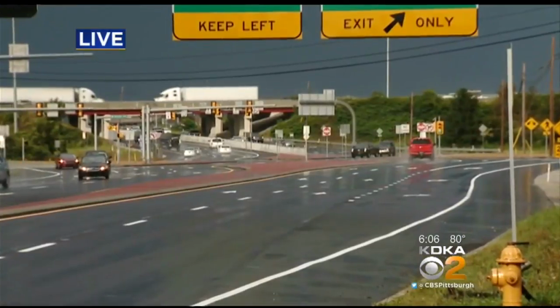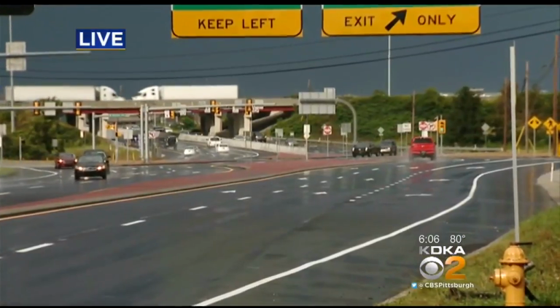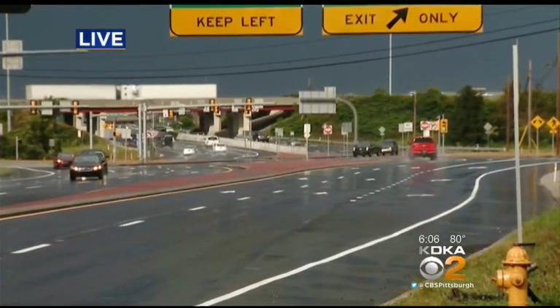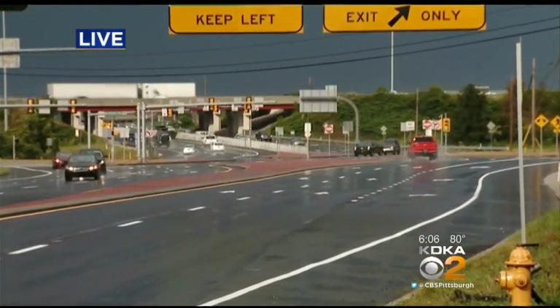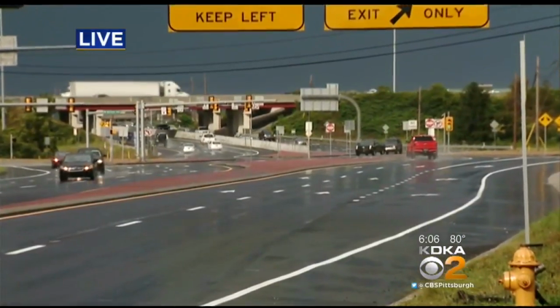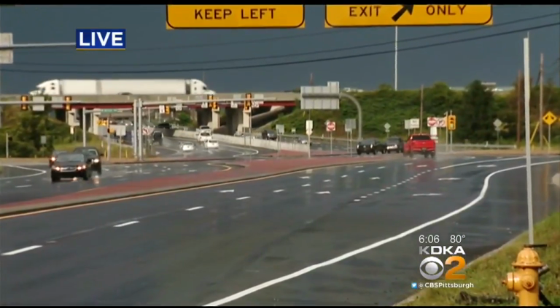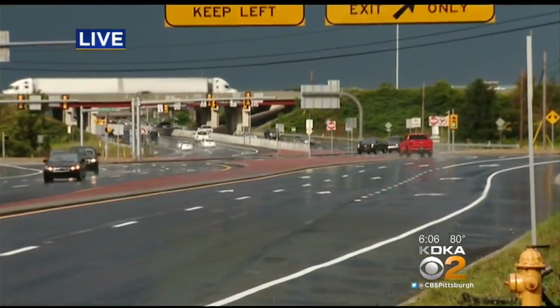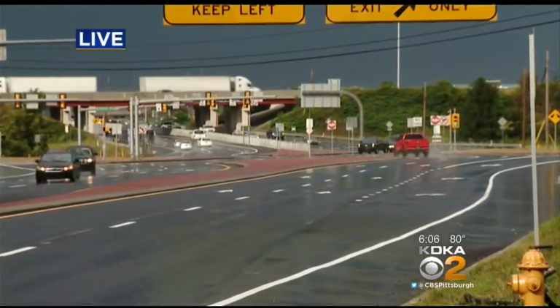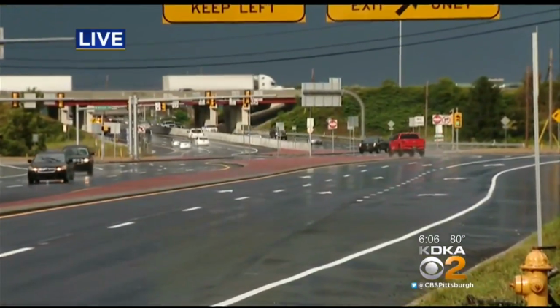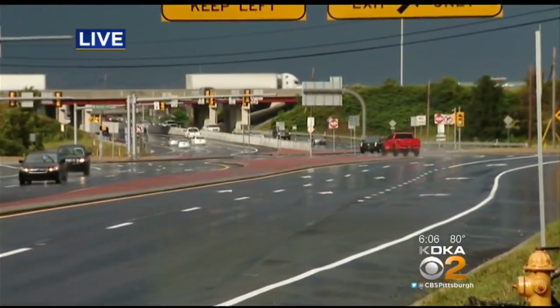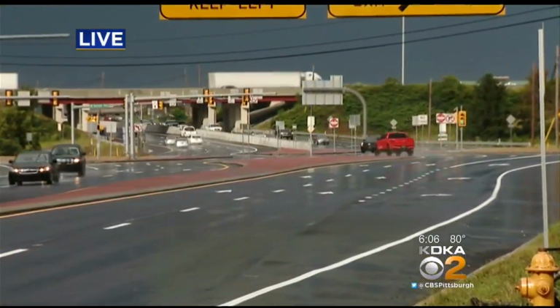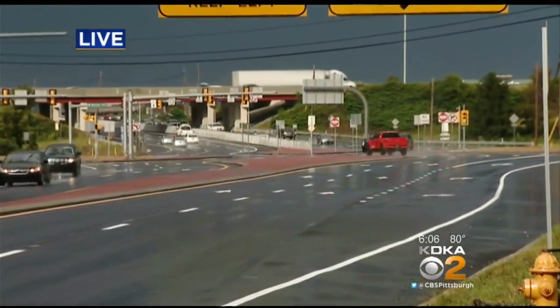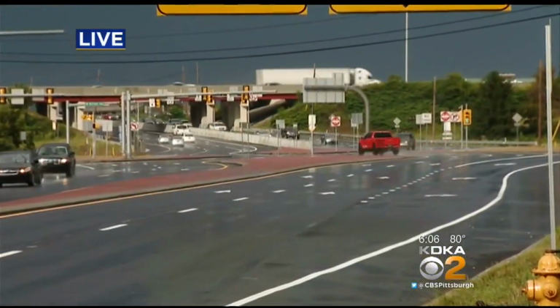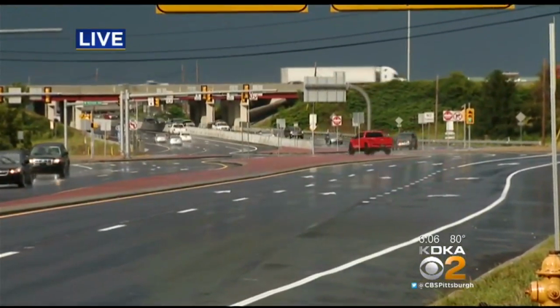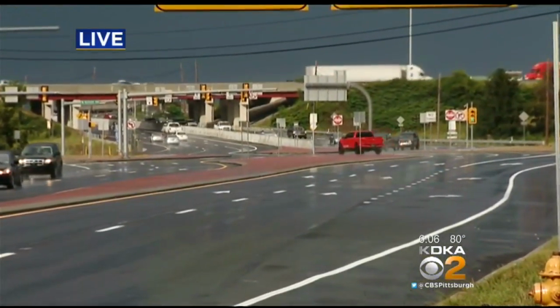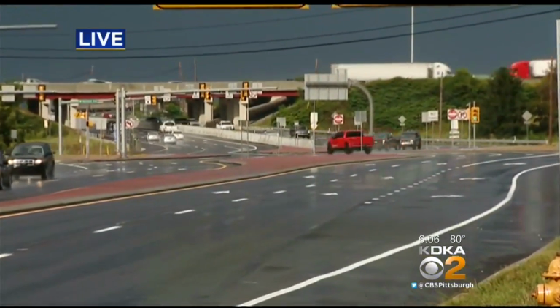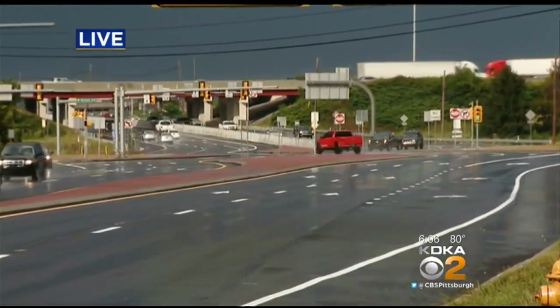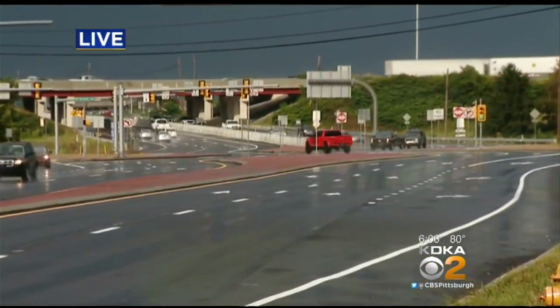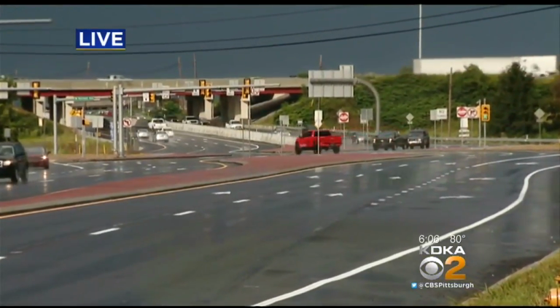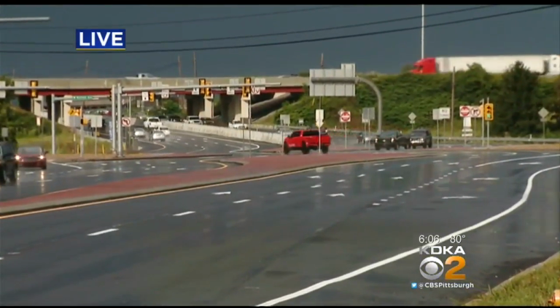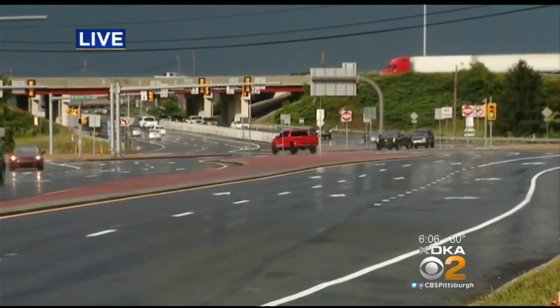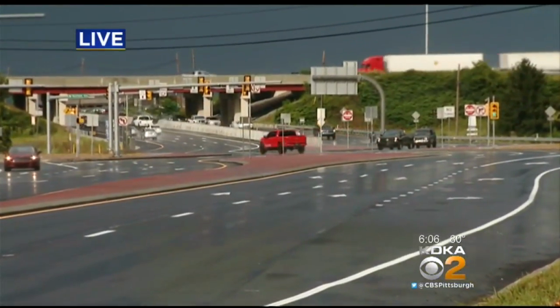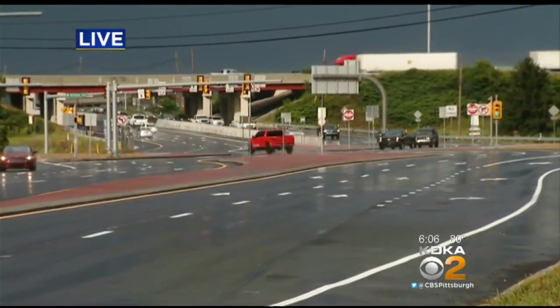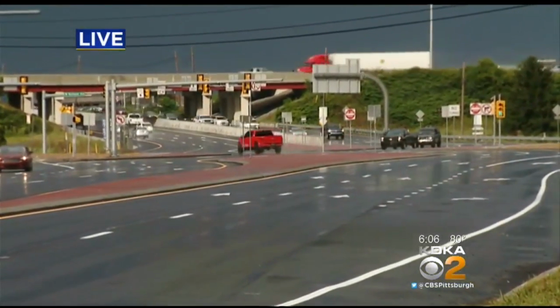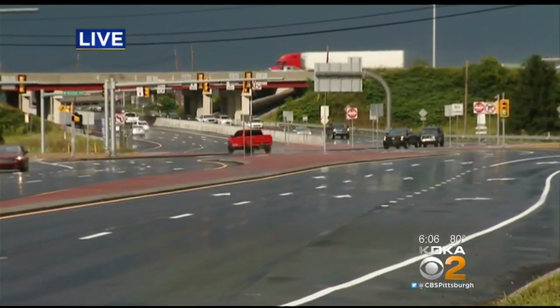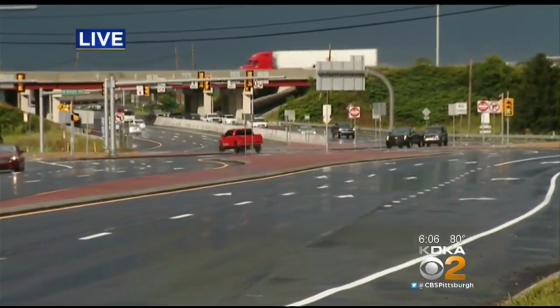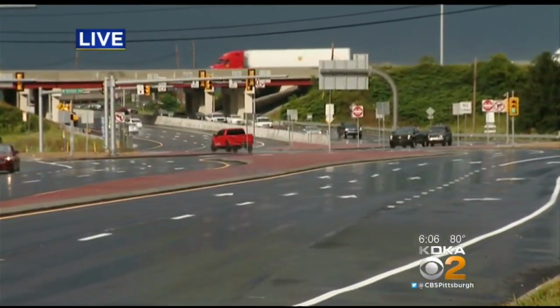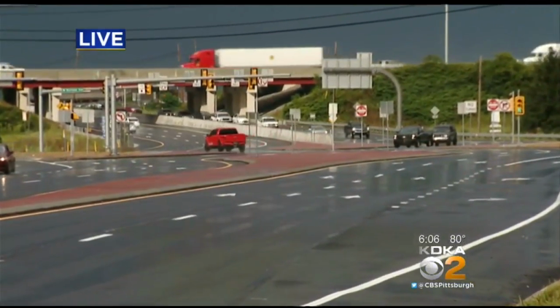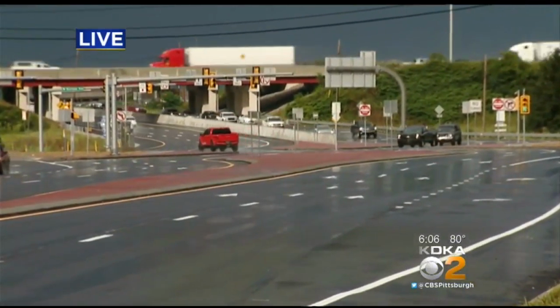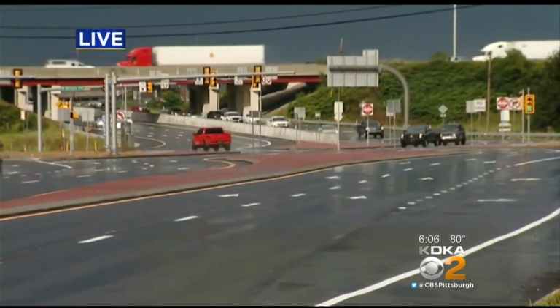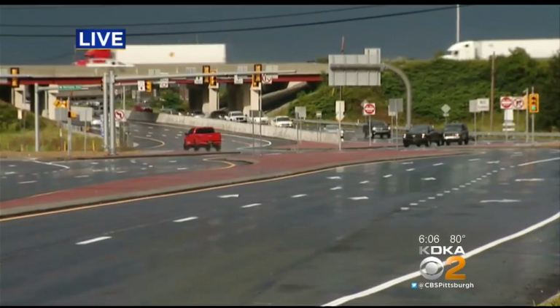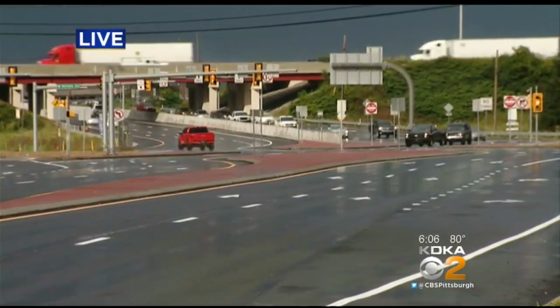They just got to the point of cutting the ribbon today, and in that year, there has been one accident.